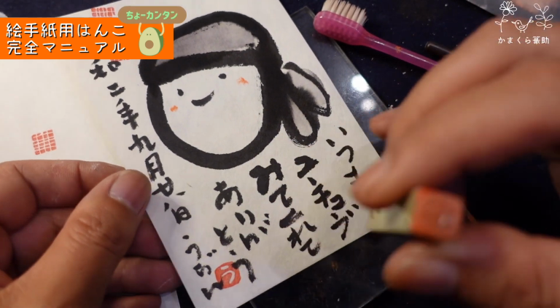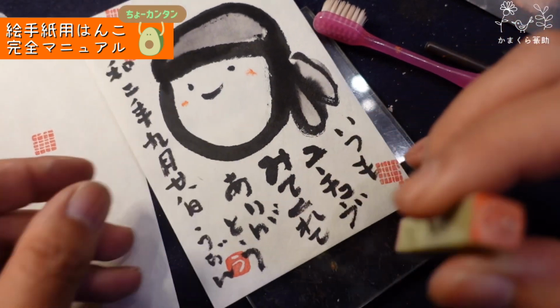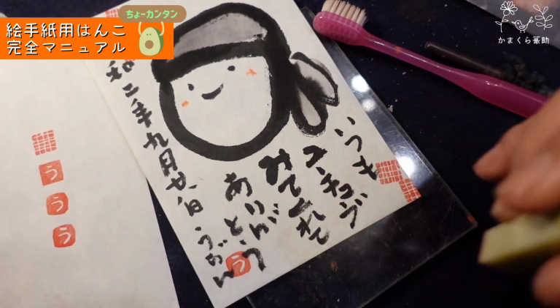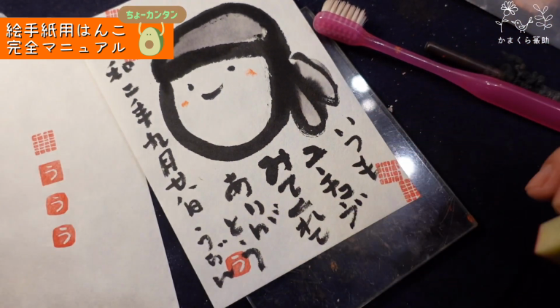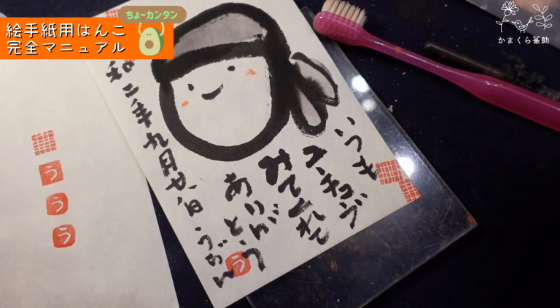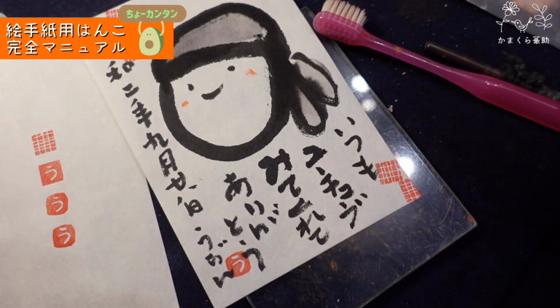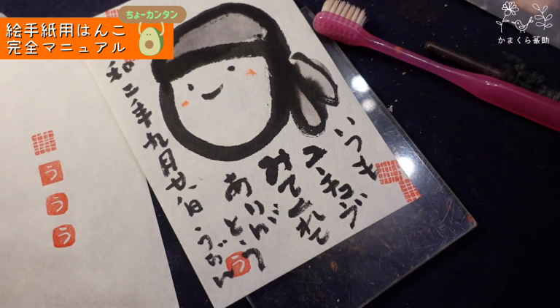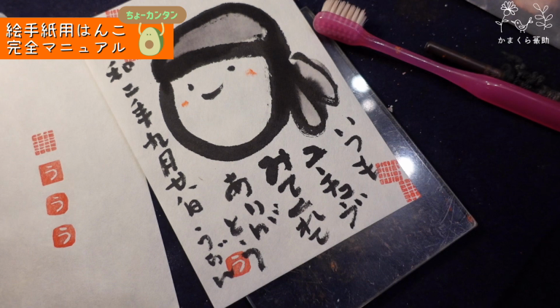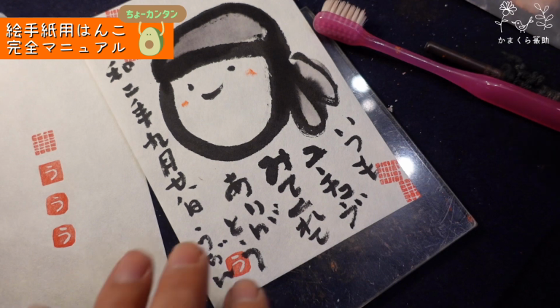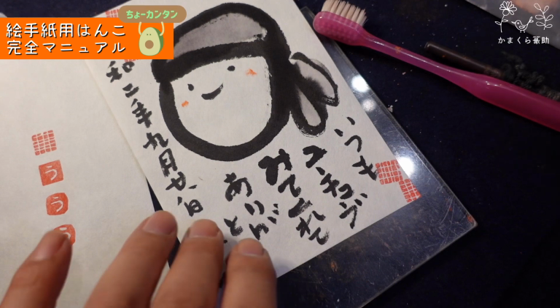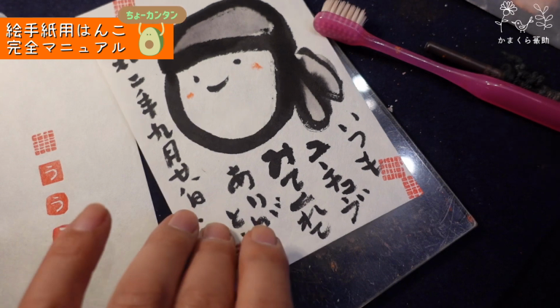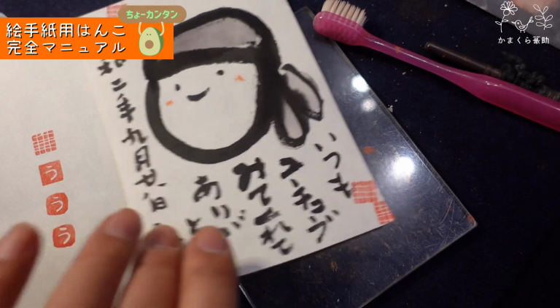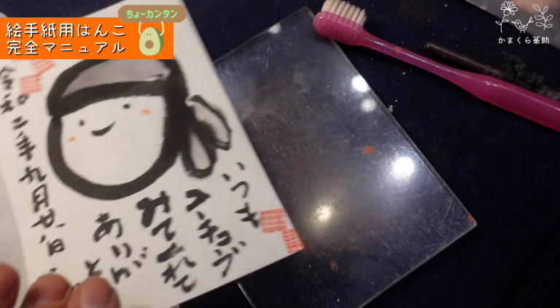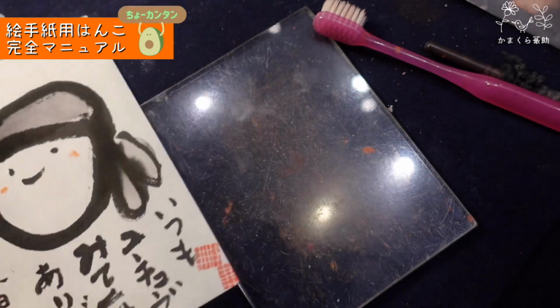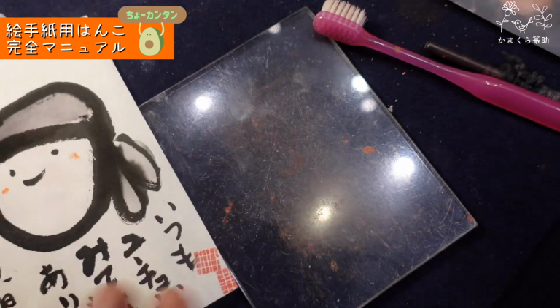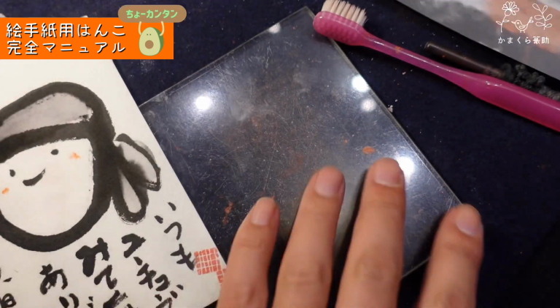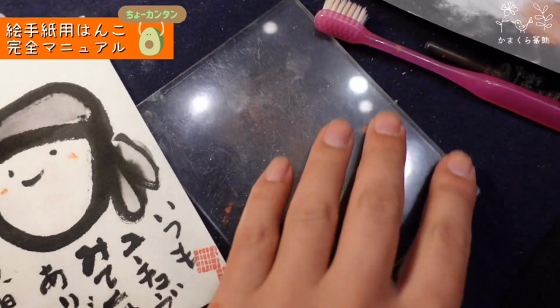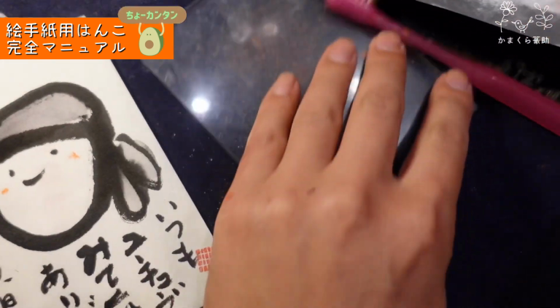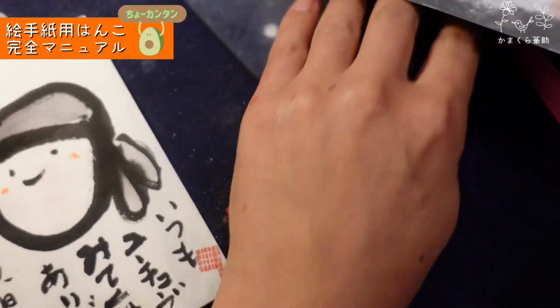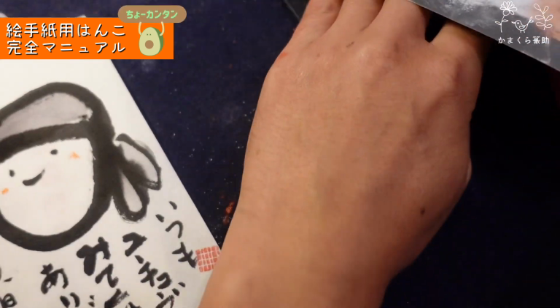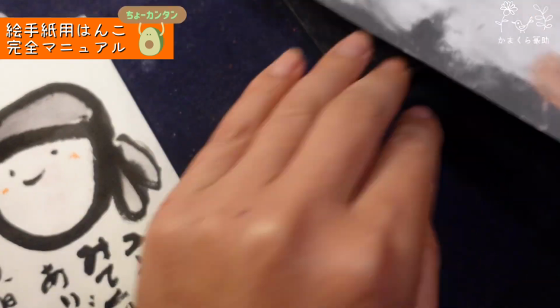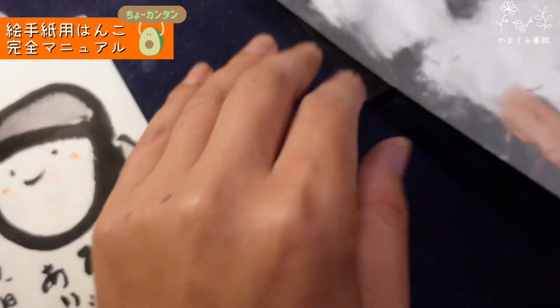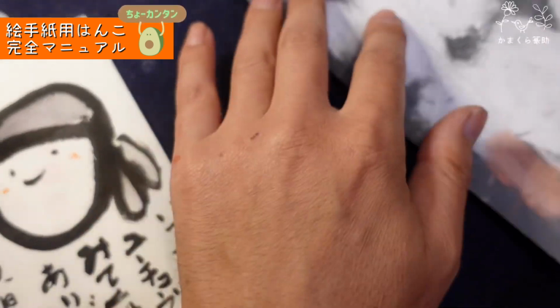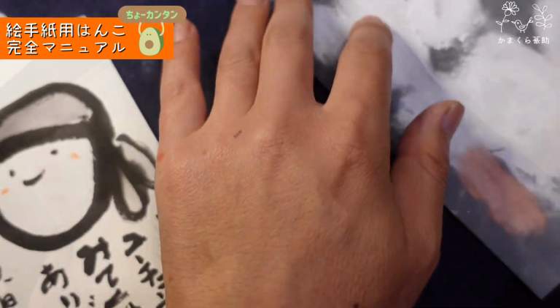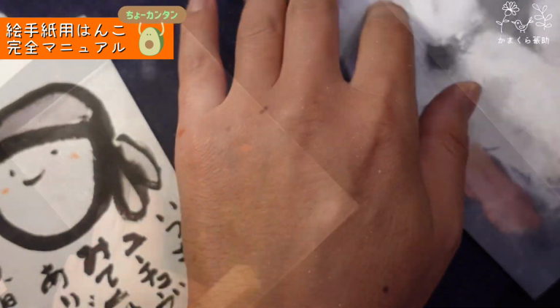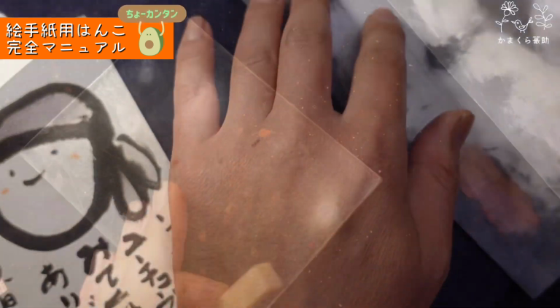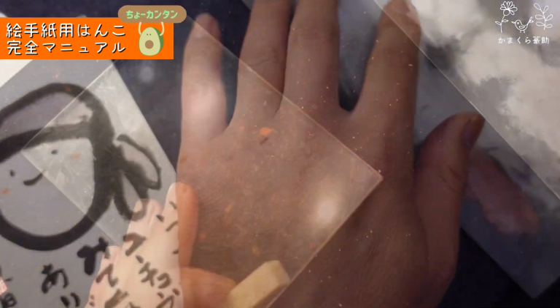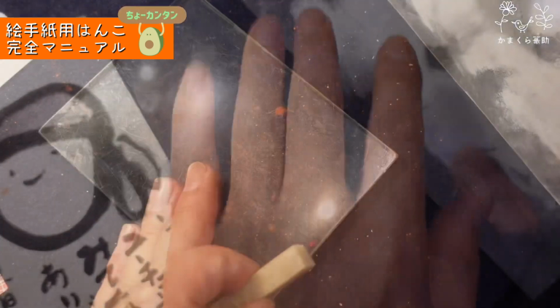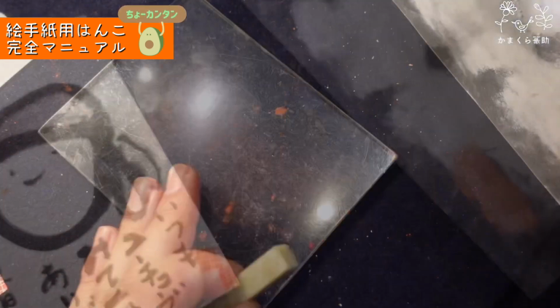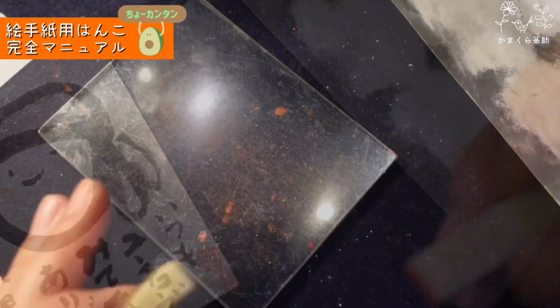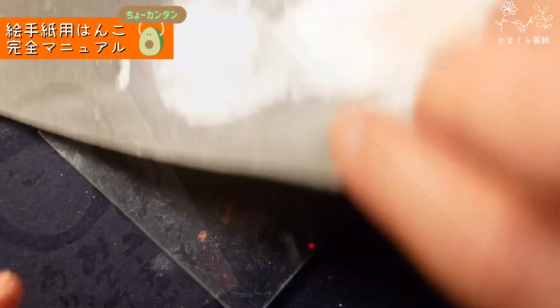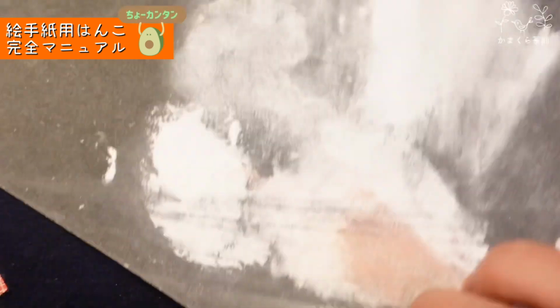今日は絵手紙用のひらがな一文字を超簡単に彫りました。あとか、いとか、うとか、ちょっと難しい「む」や「め」なんかも同じ要領で簡単にできます。ちょっと難しいやつ、「ま」か「め」を掘ってみましょうか。もう同じ要領です。